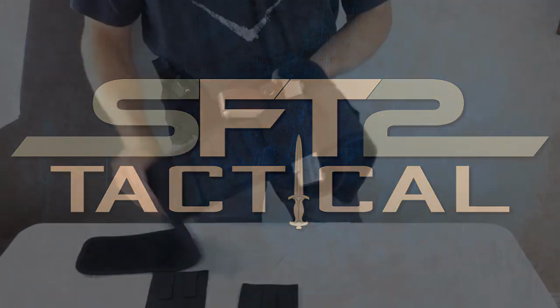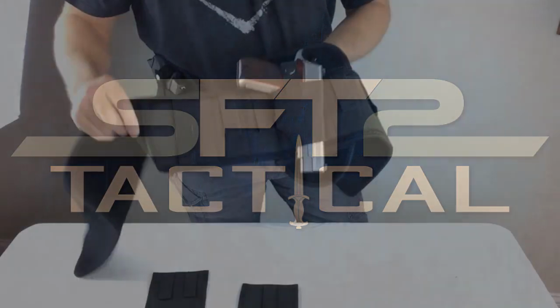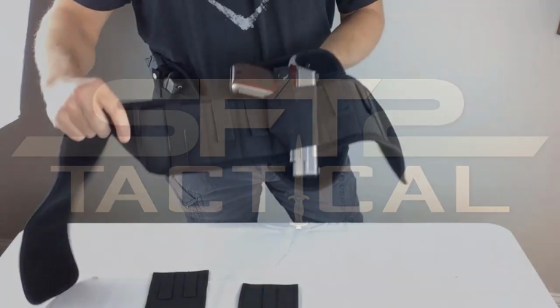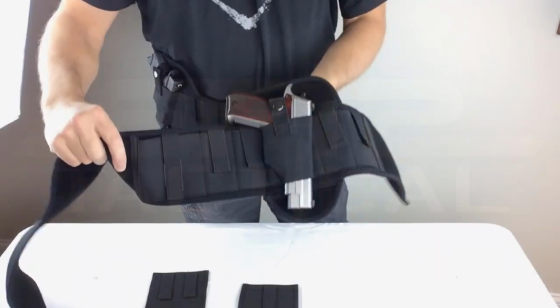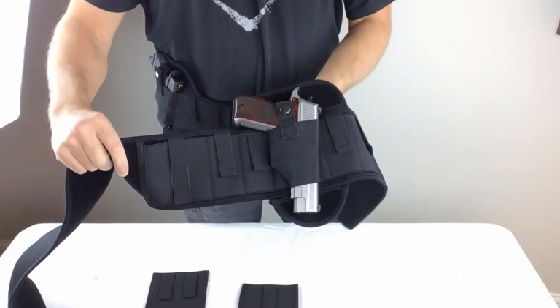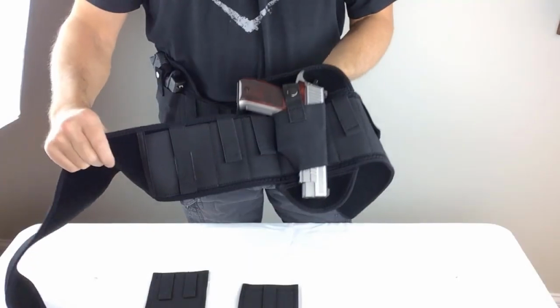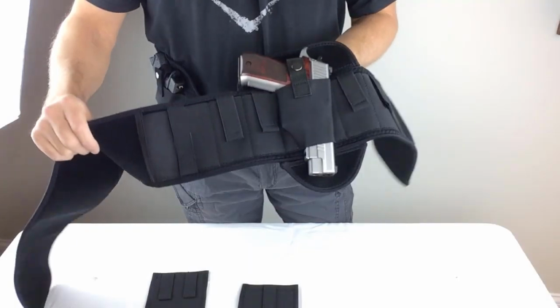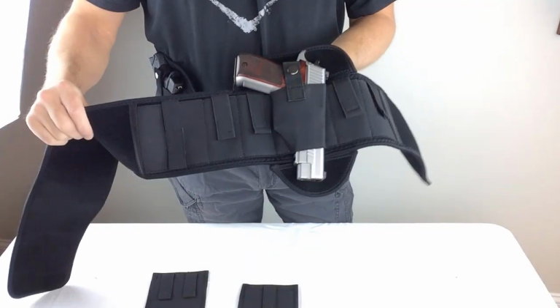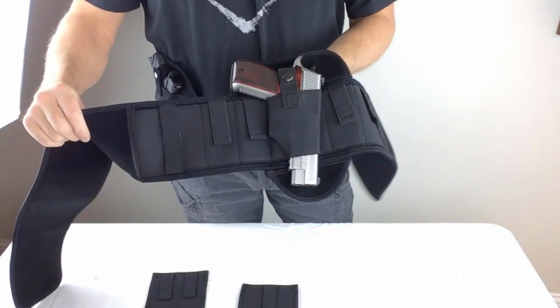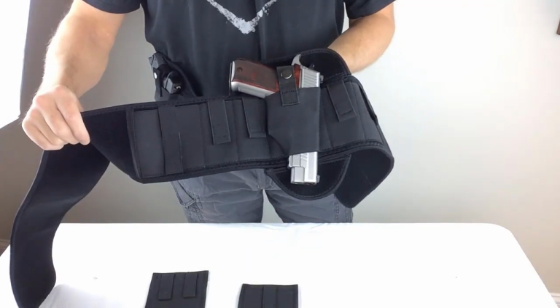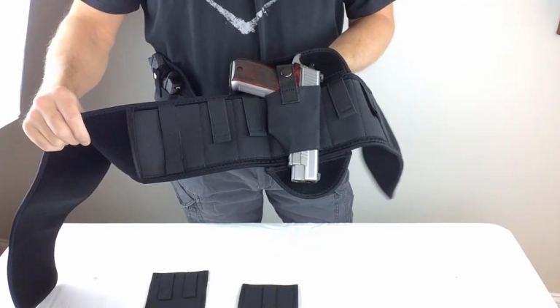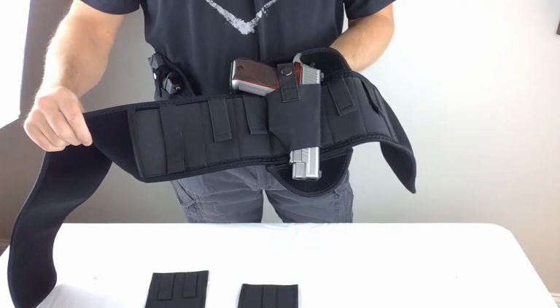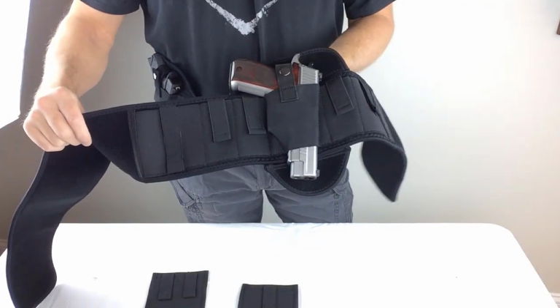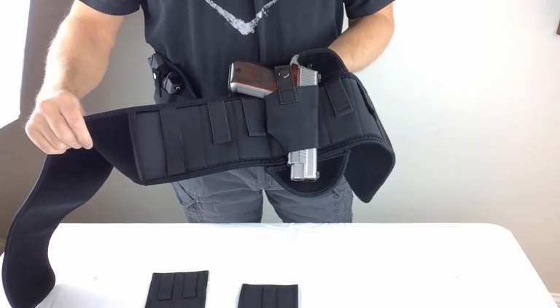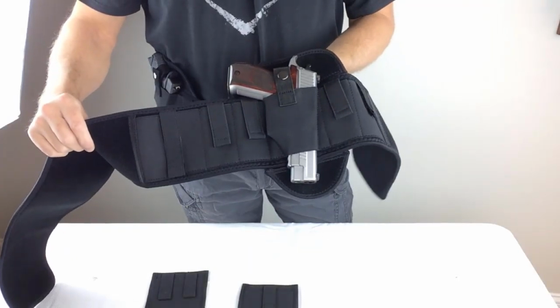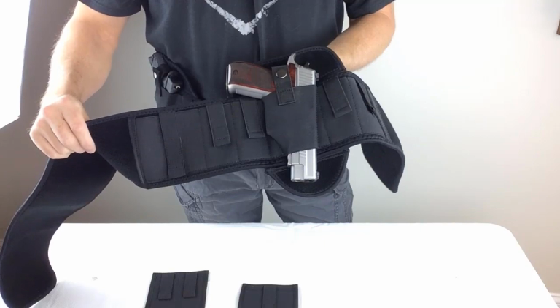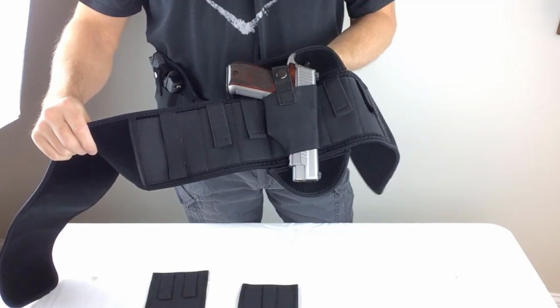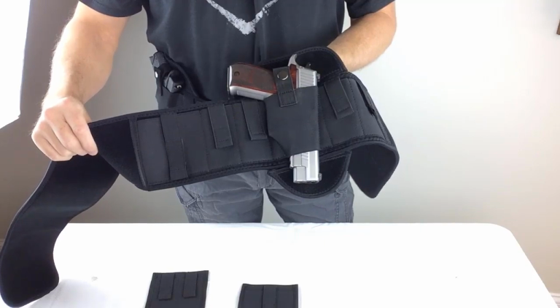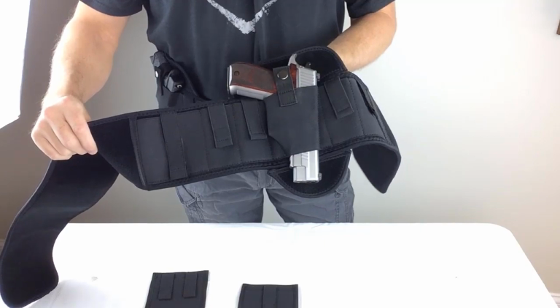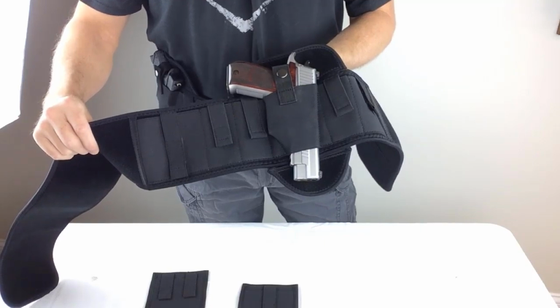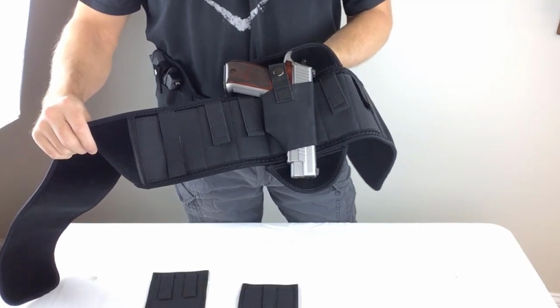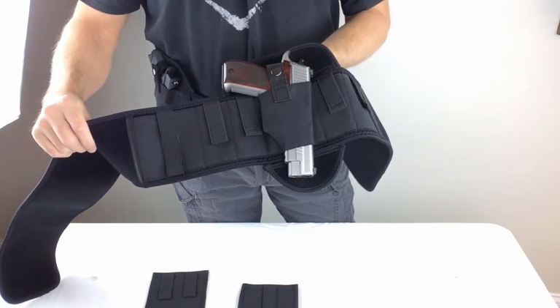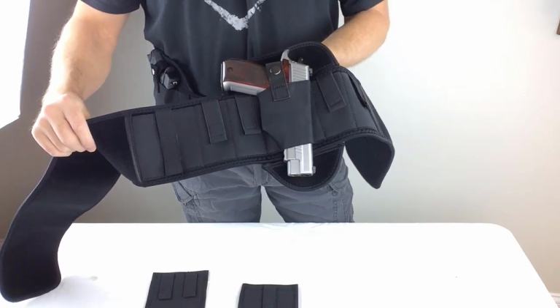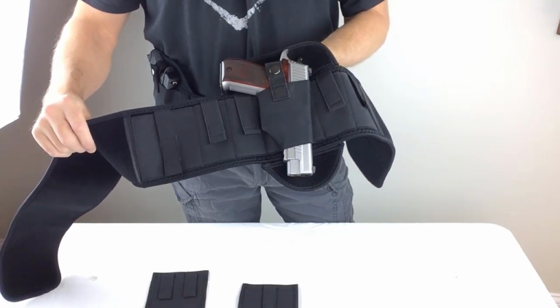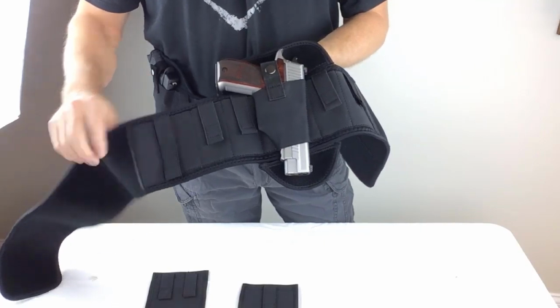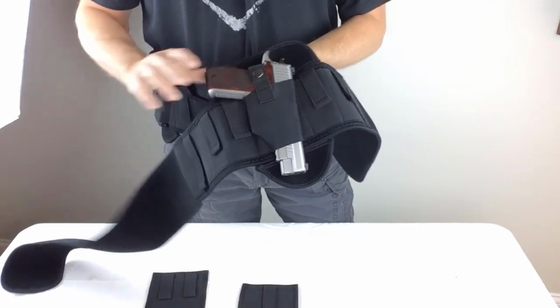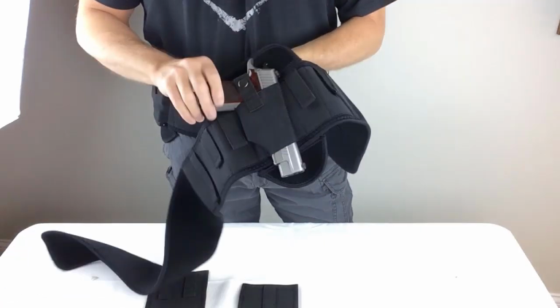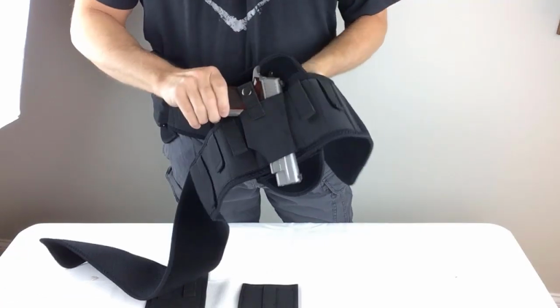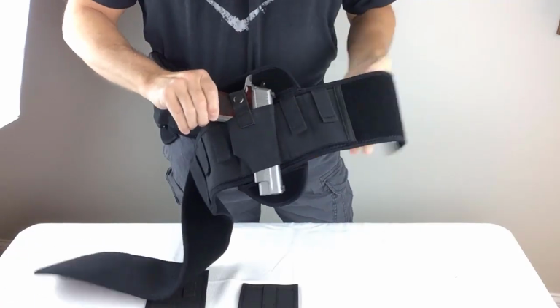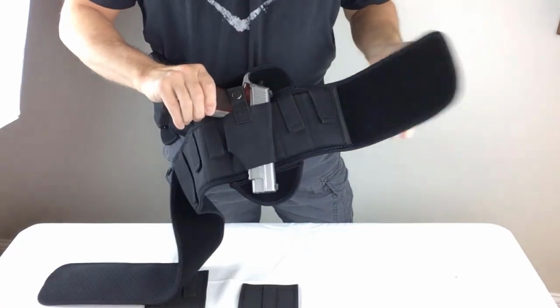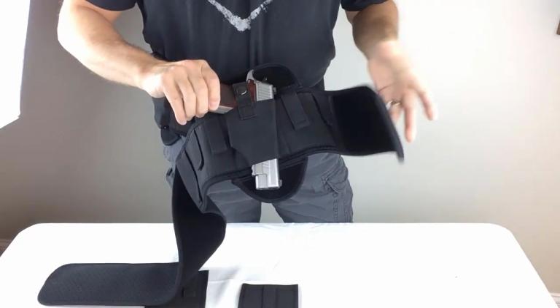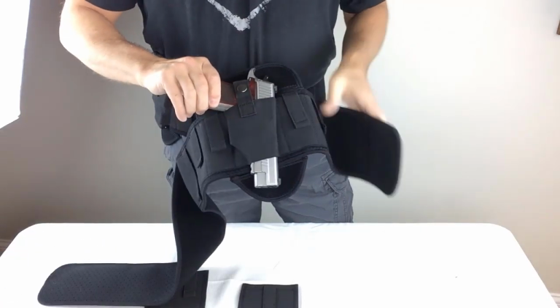It's here folks, the brand new Shadow X ventilated neoprene belly band holster from SFT2 Tactical Supply.